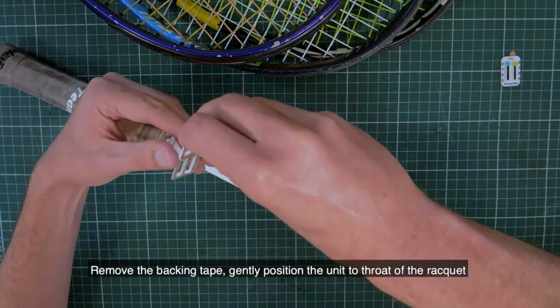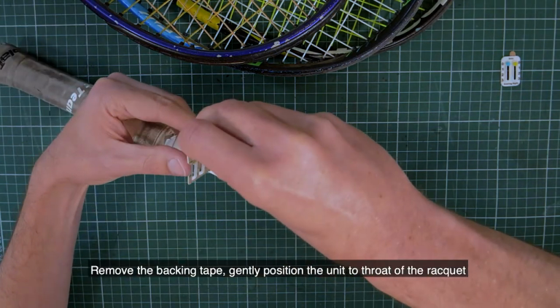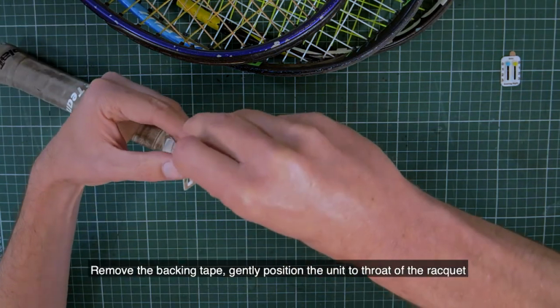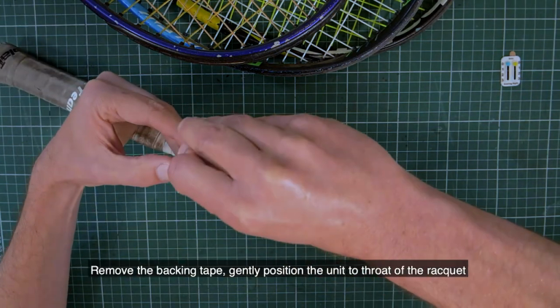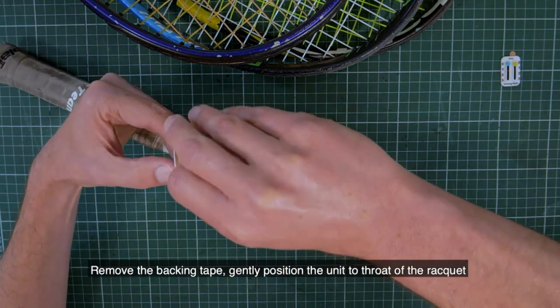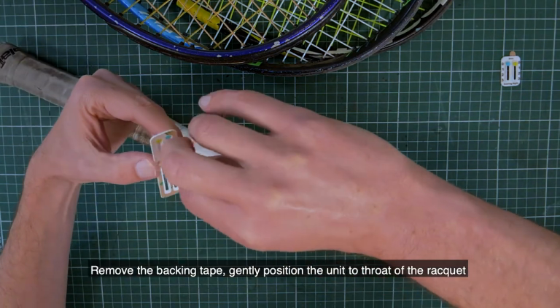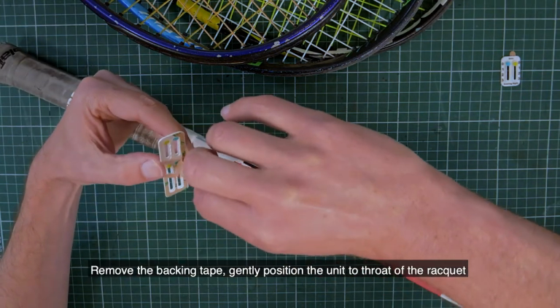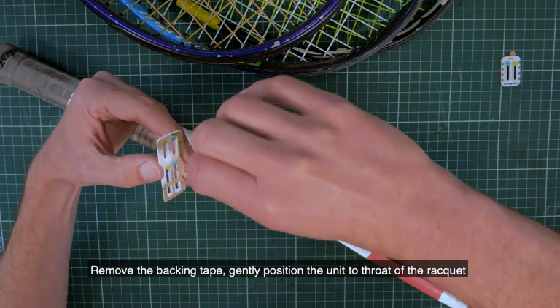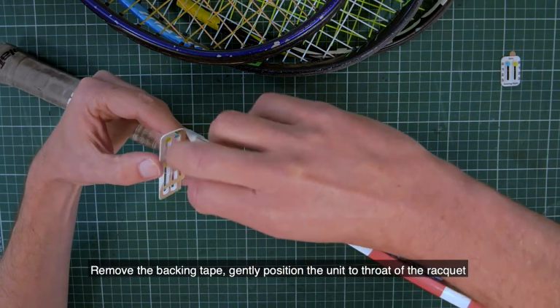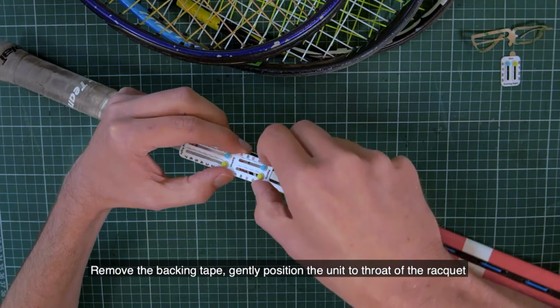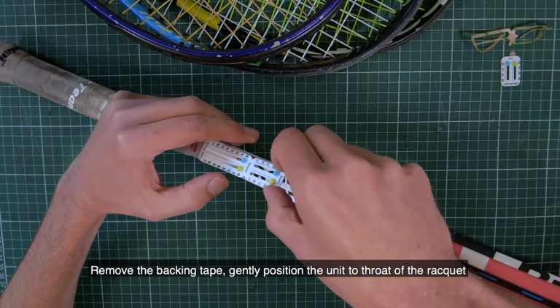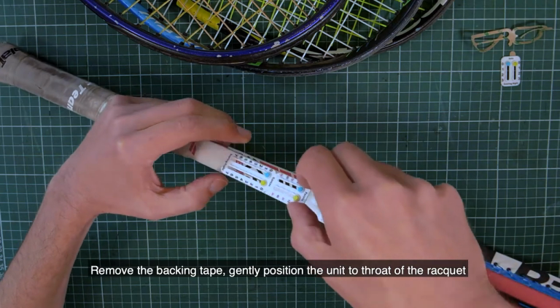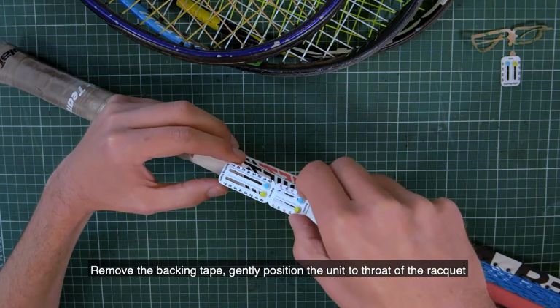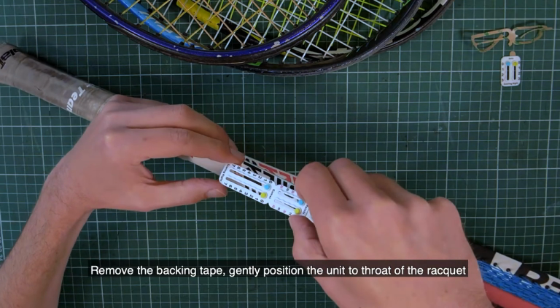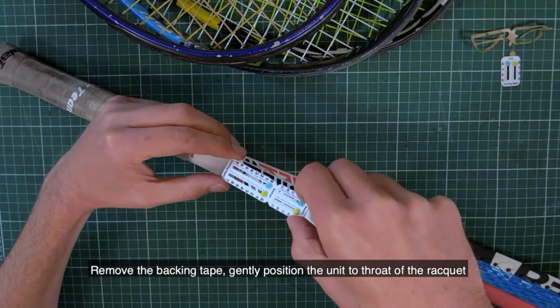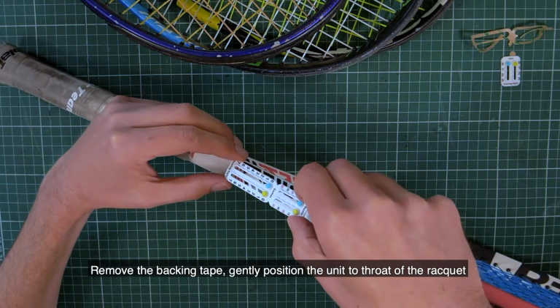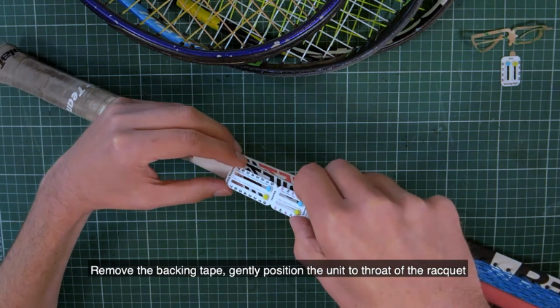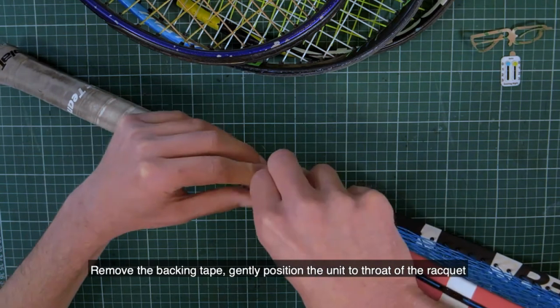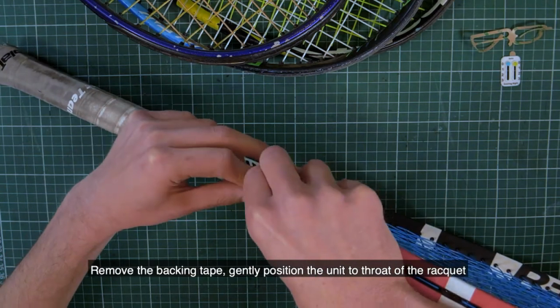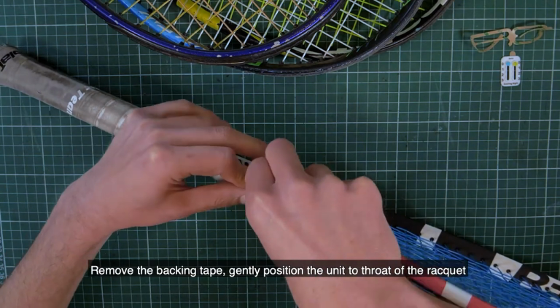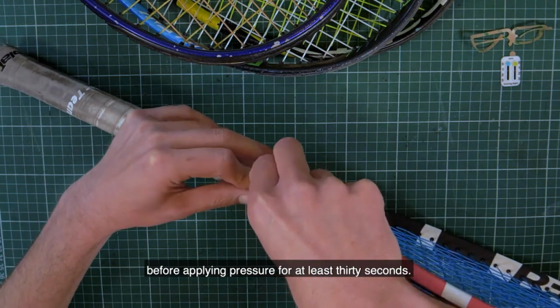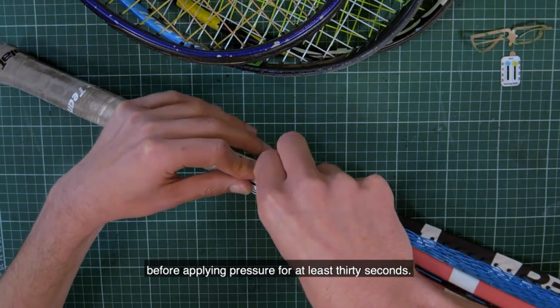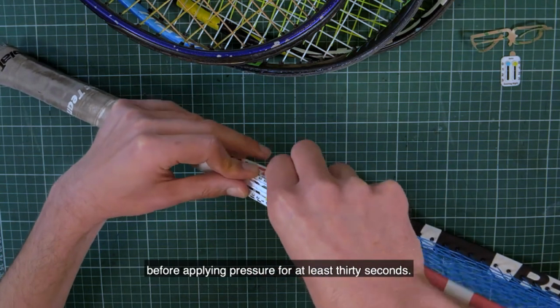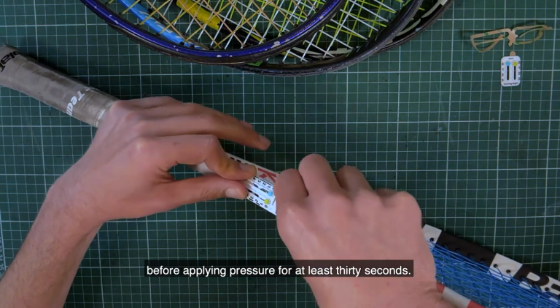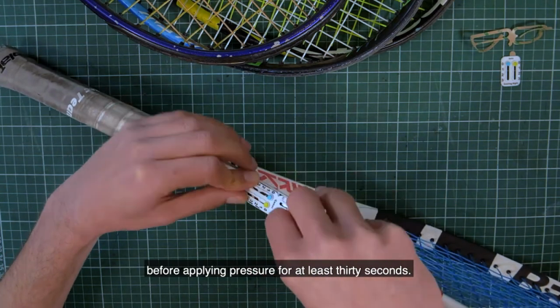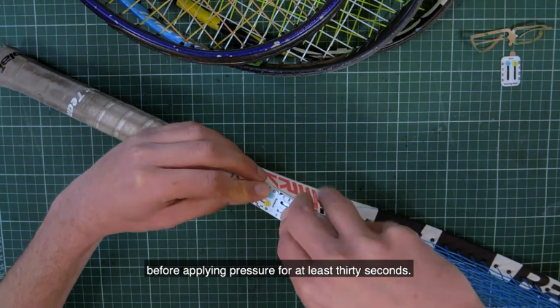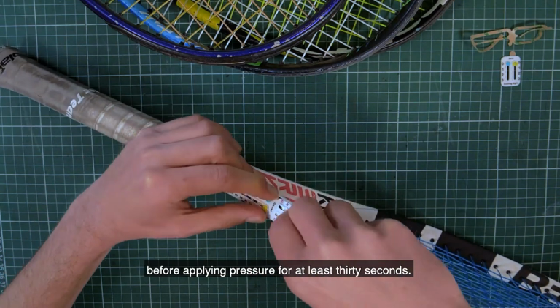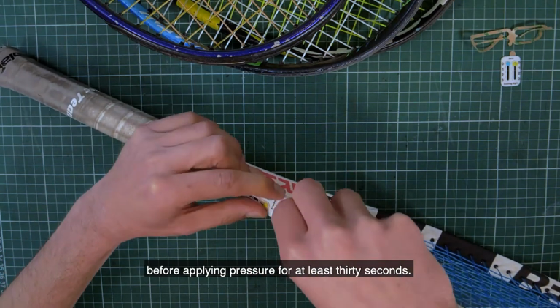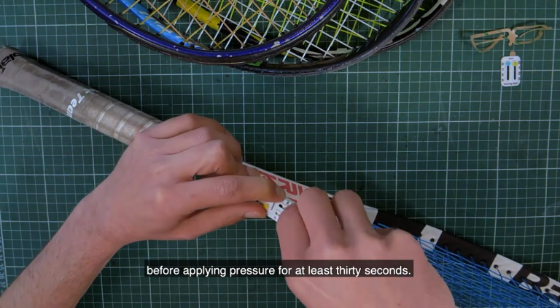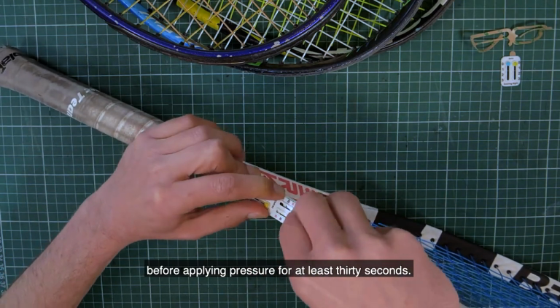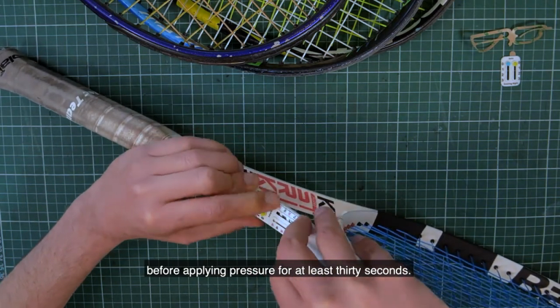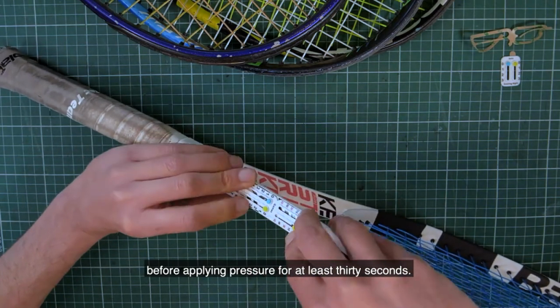Remove the backing tape, then gently position the unit to the throat of the racket before applying pressure for at least 30 seconds.